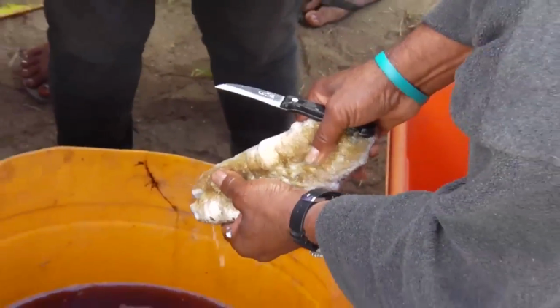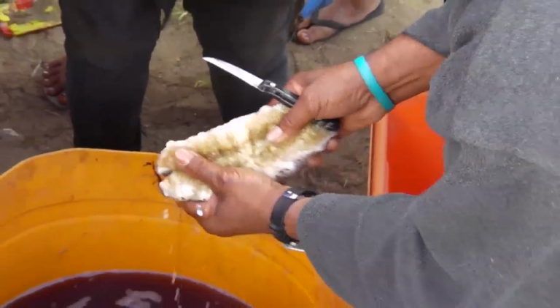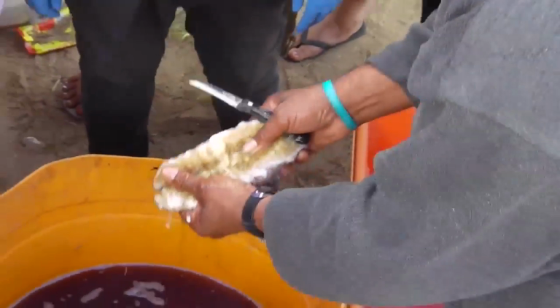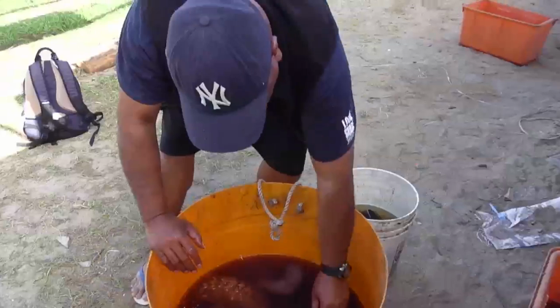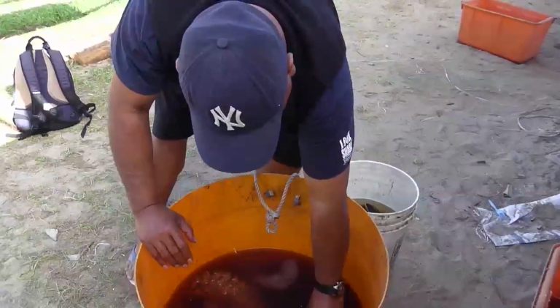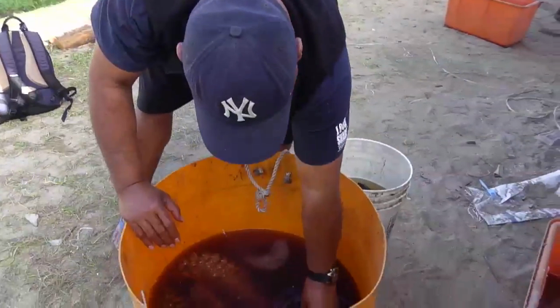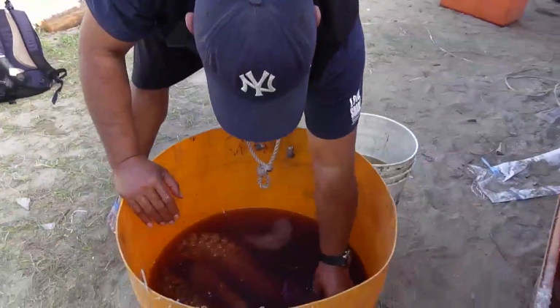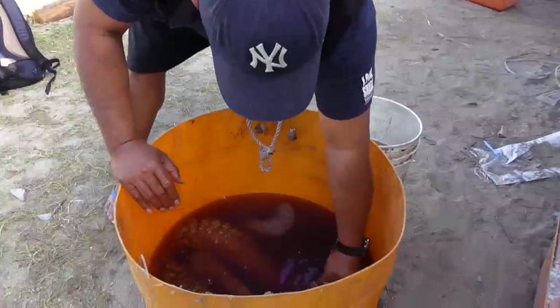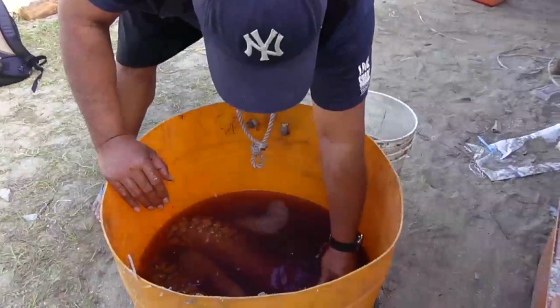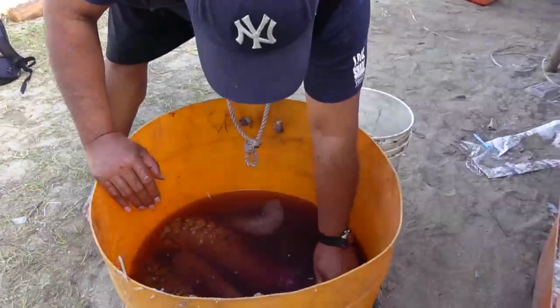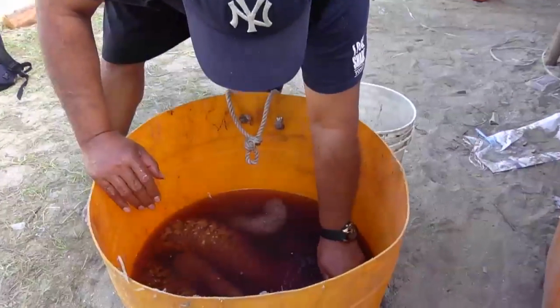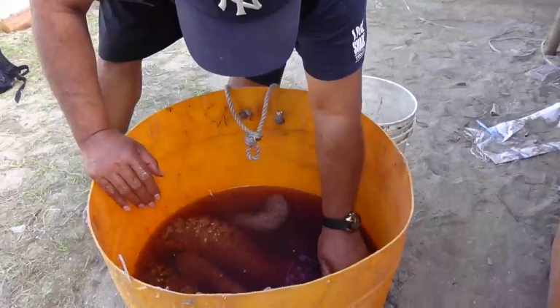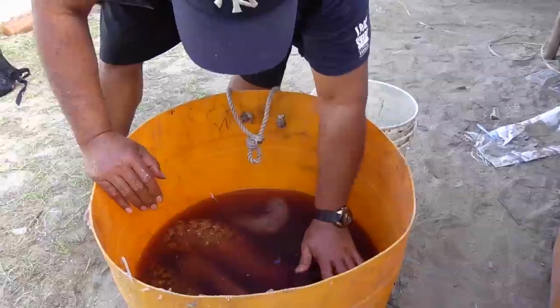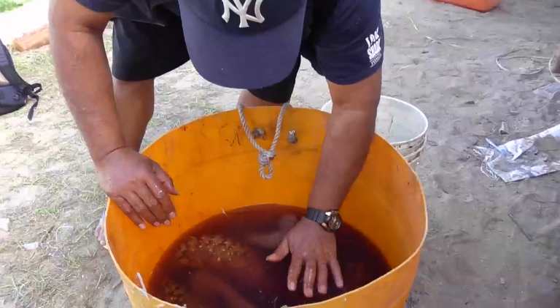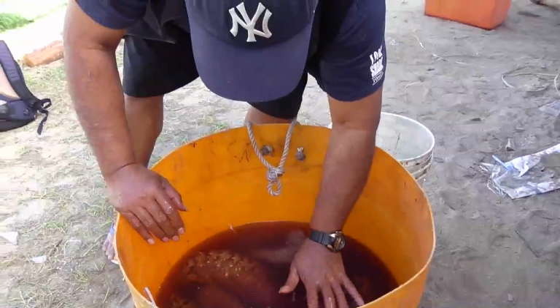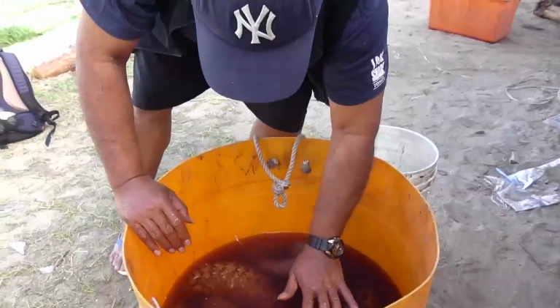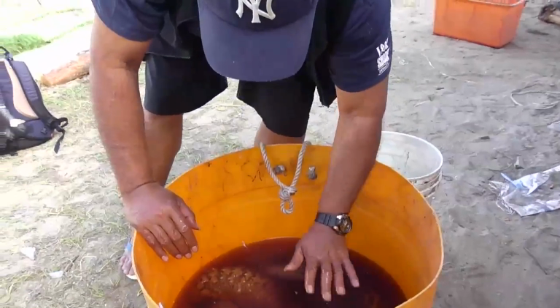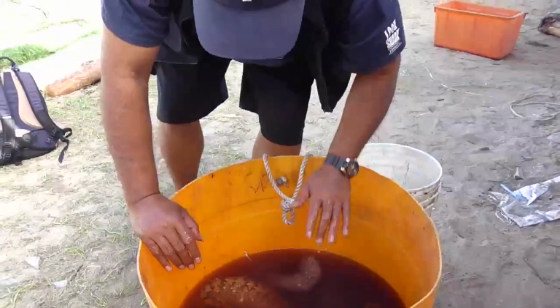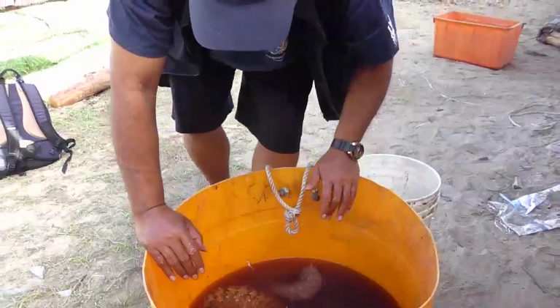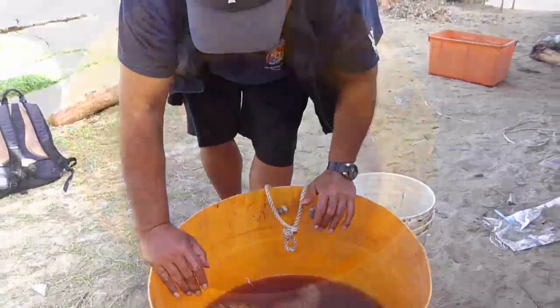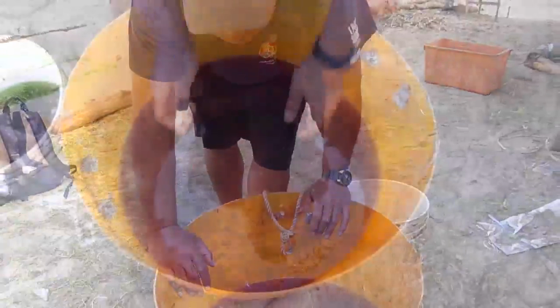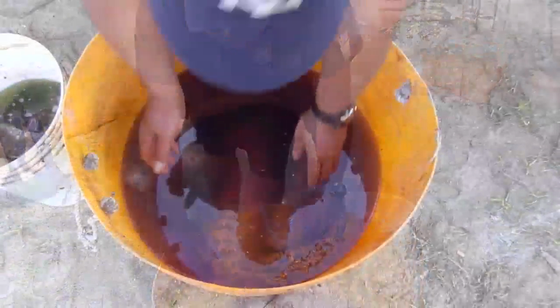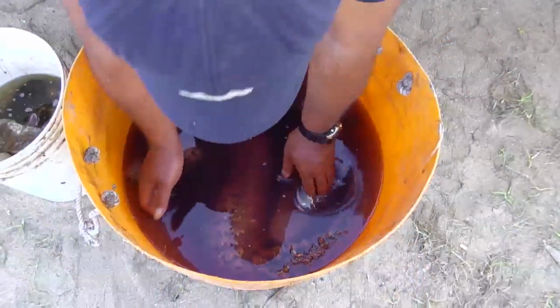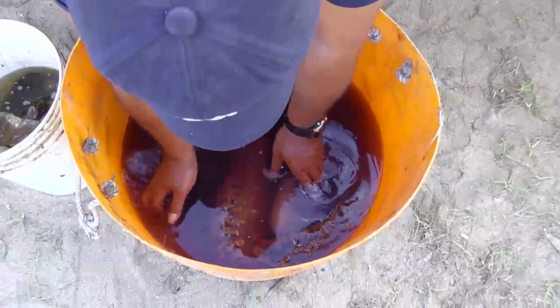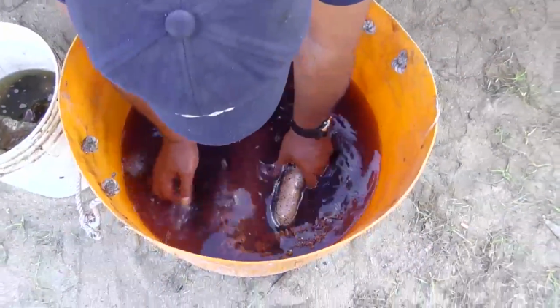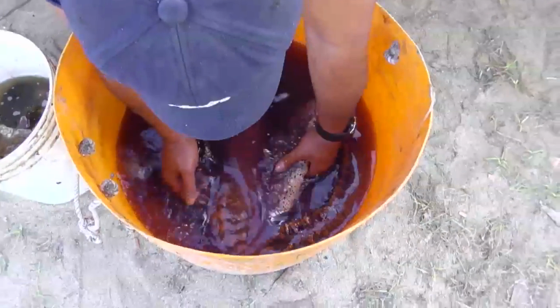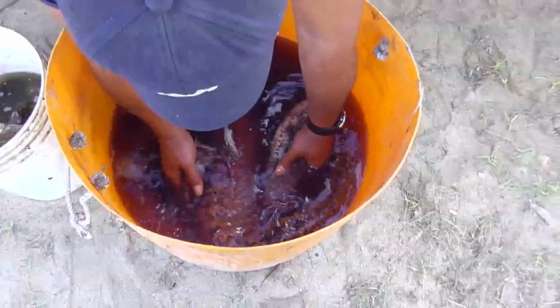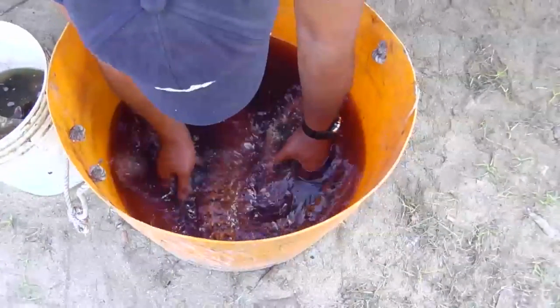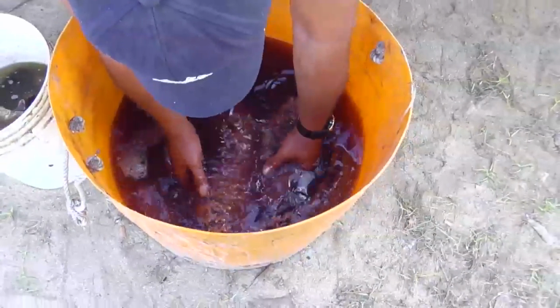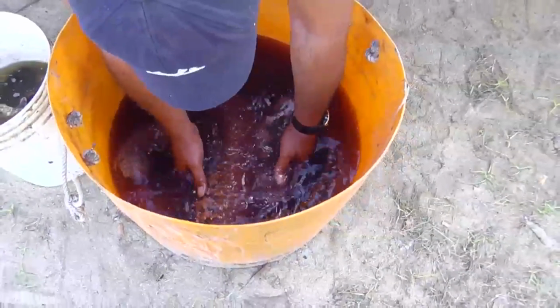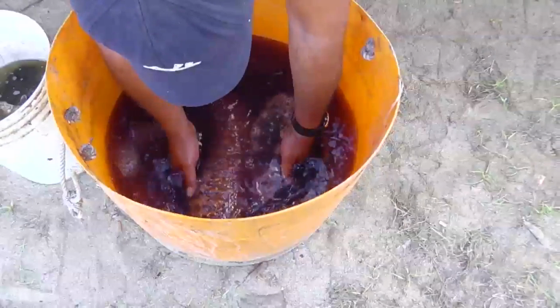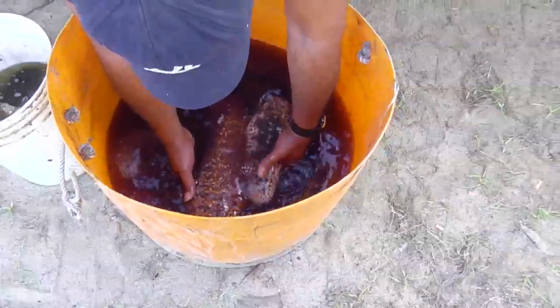Otherwise, keep them in cool sea water, in the shade and process them the next day.